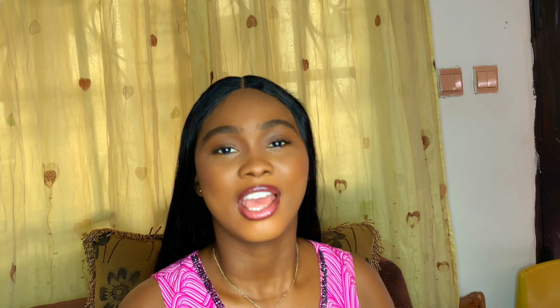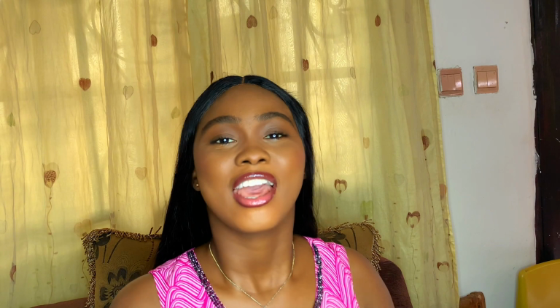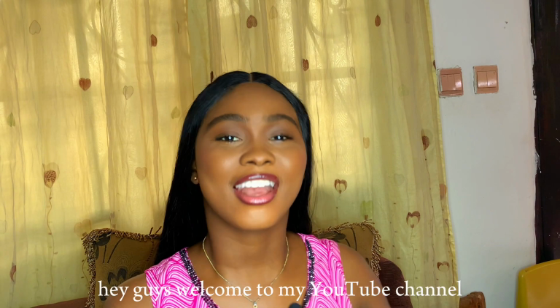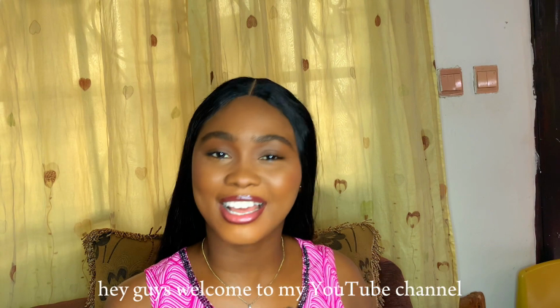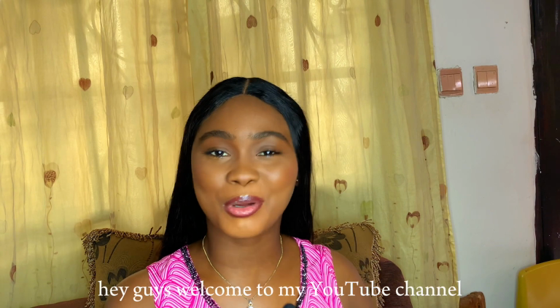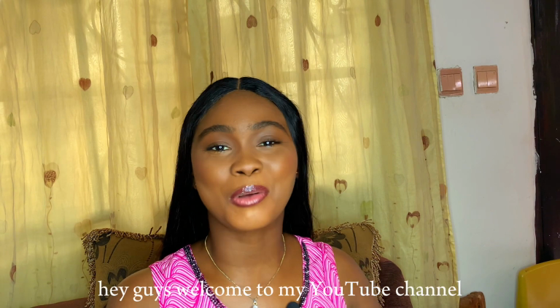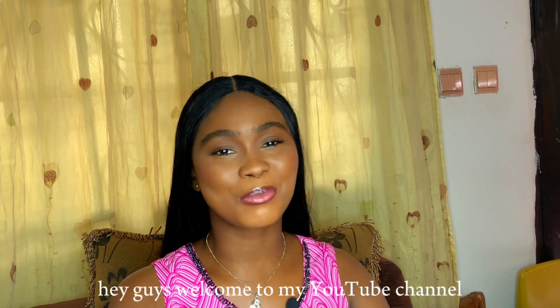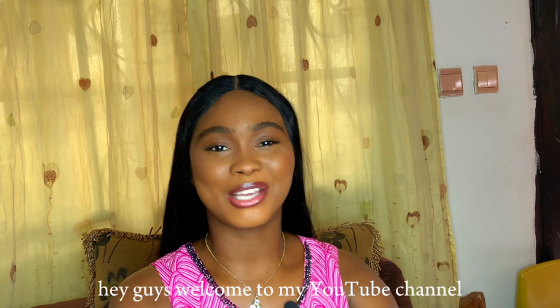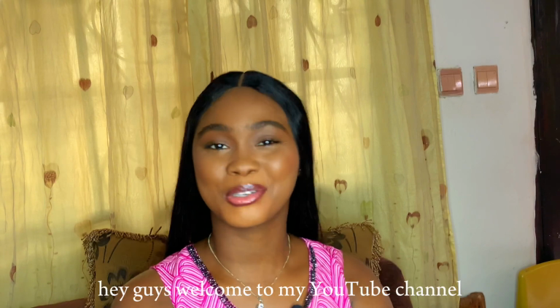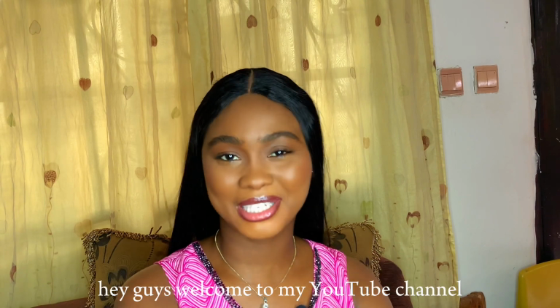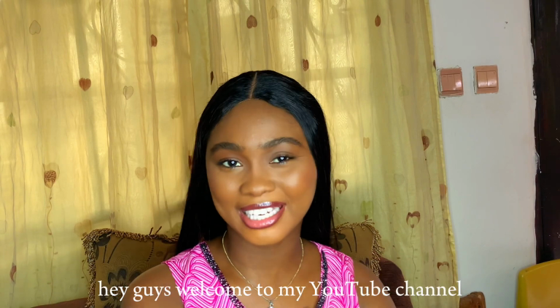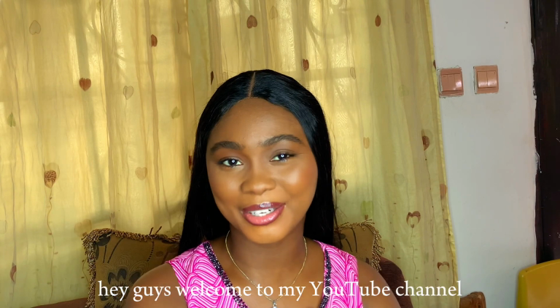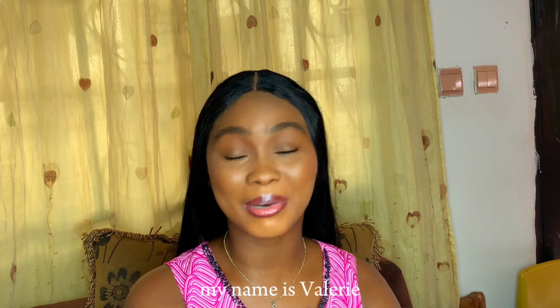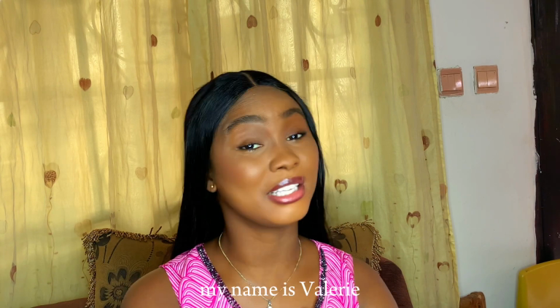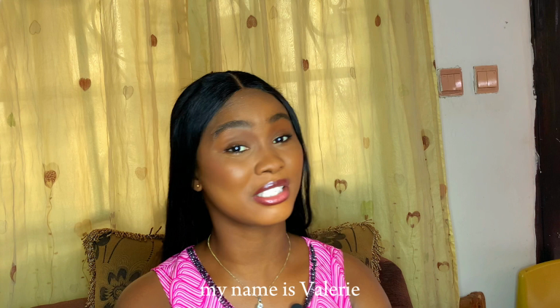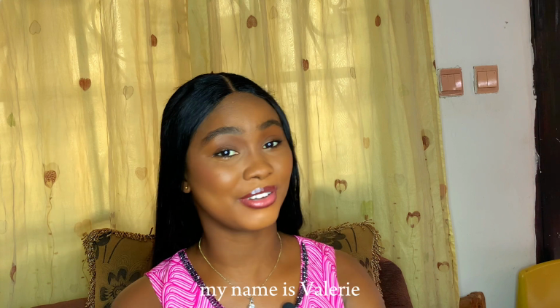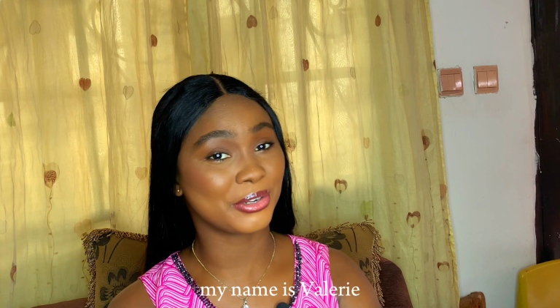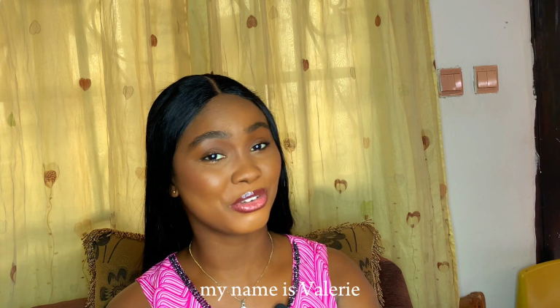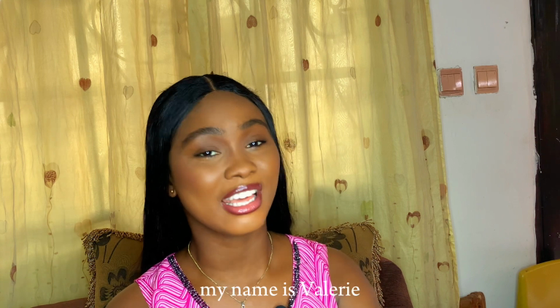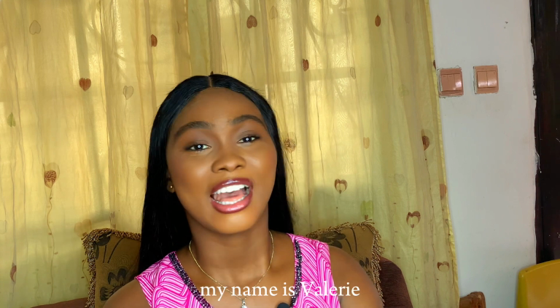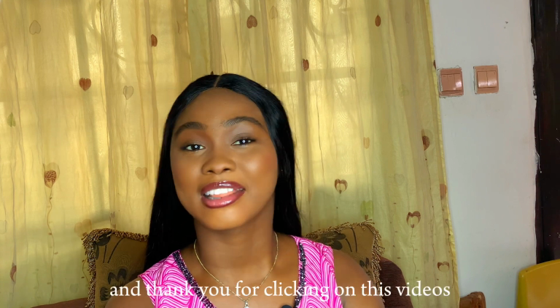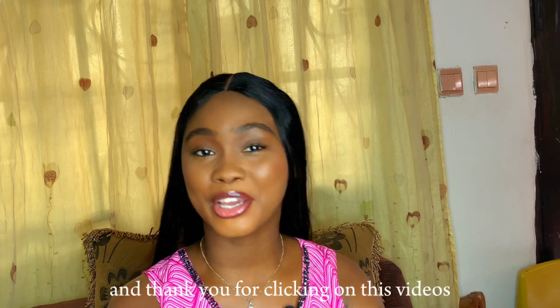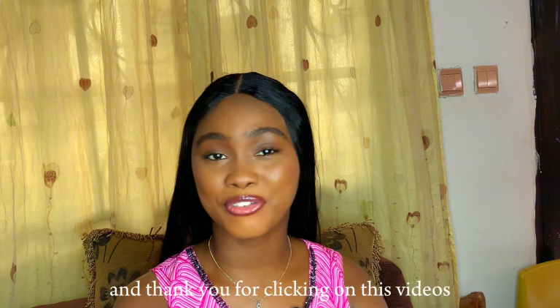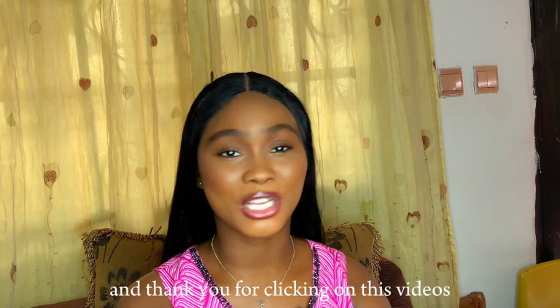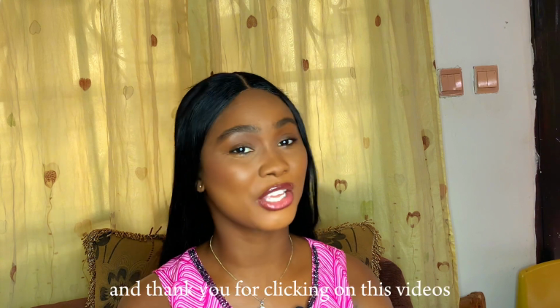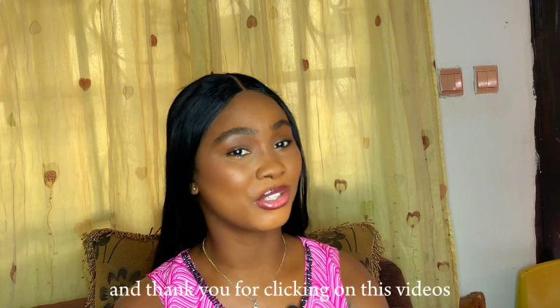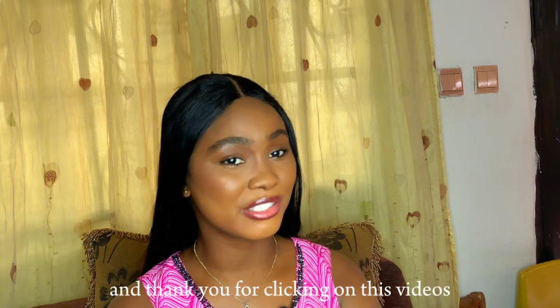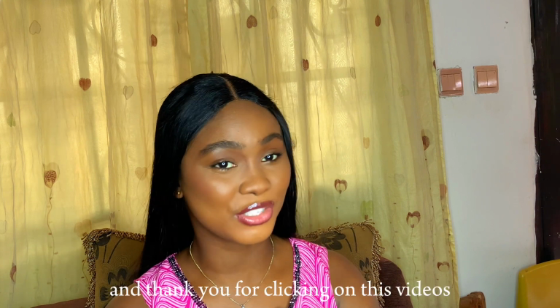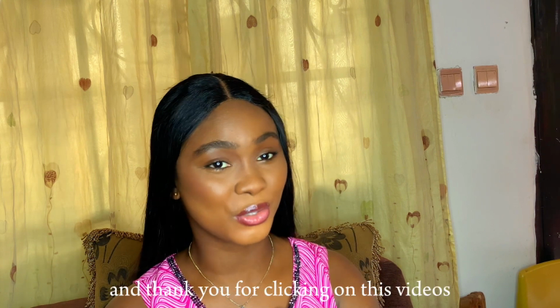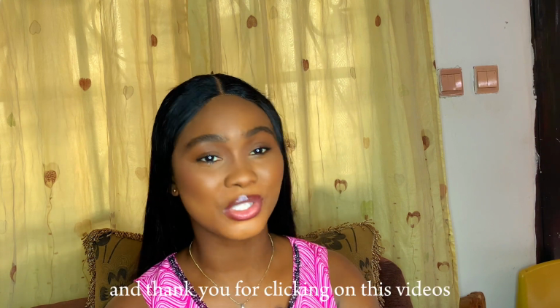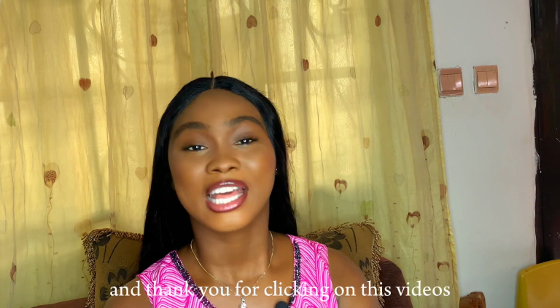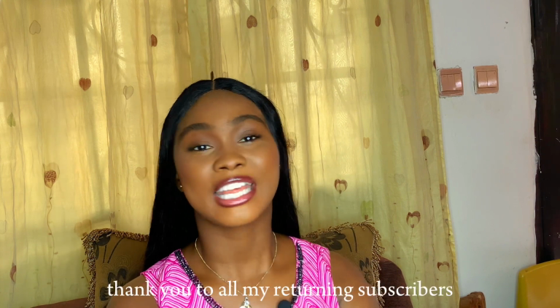Hey guys, welcome to my YouTube channel! My name is Valerie, and thank you for clicking on this video.